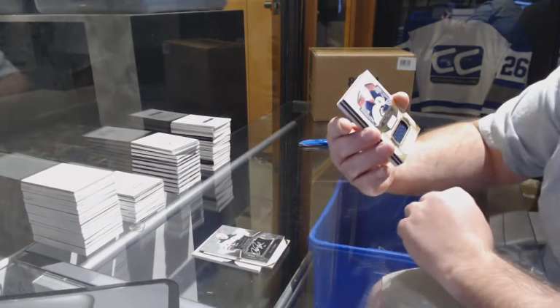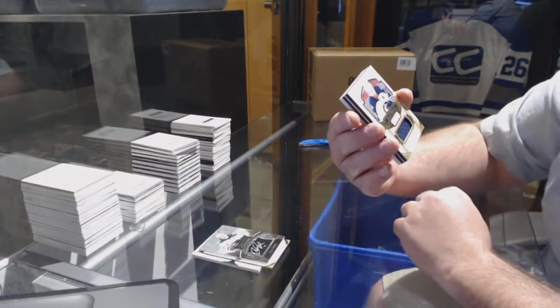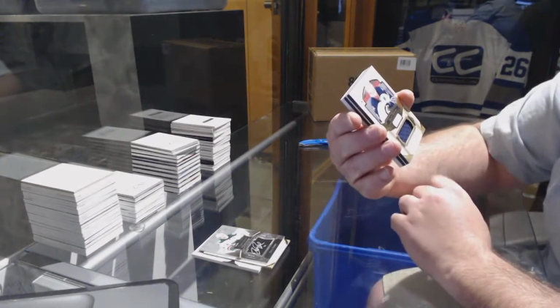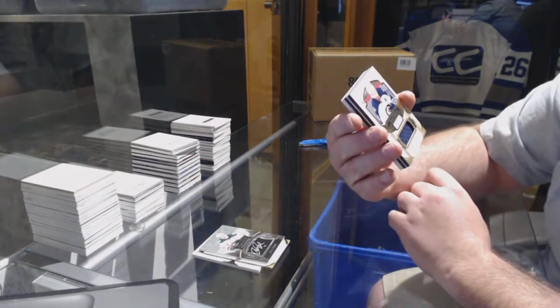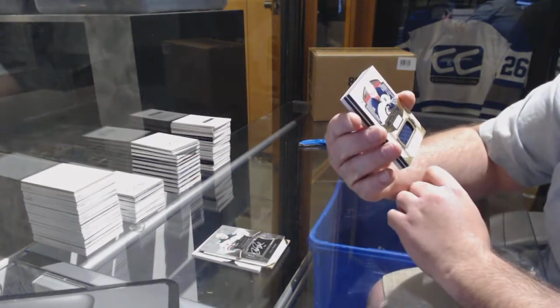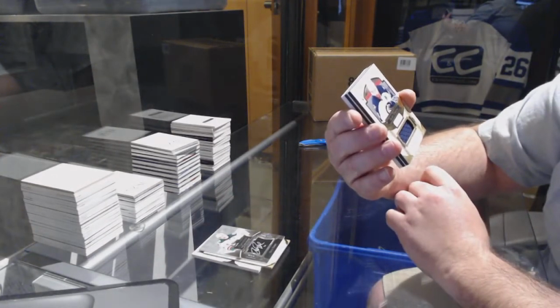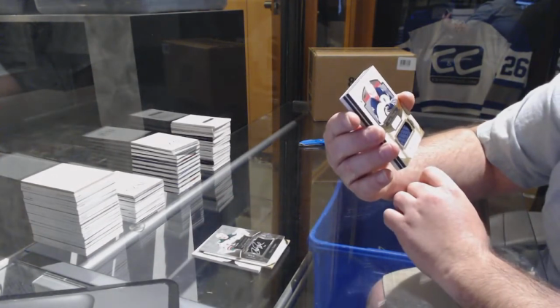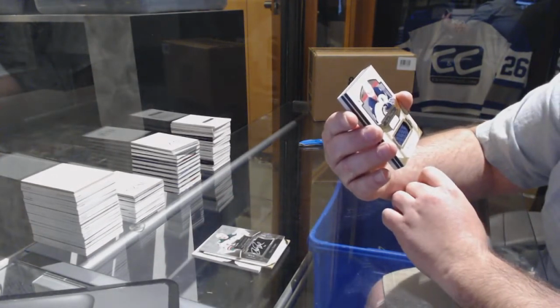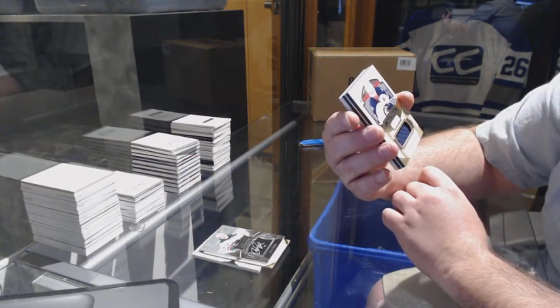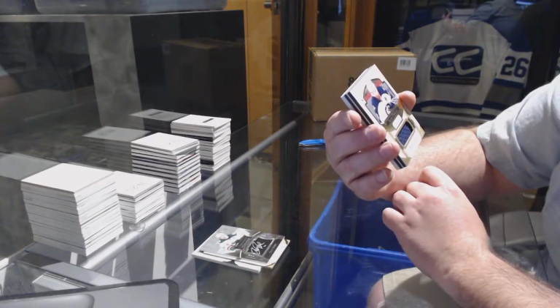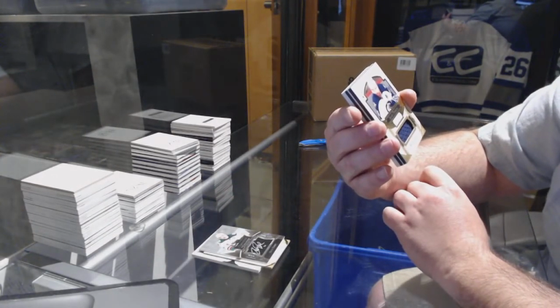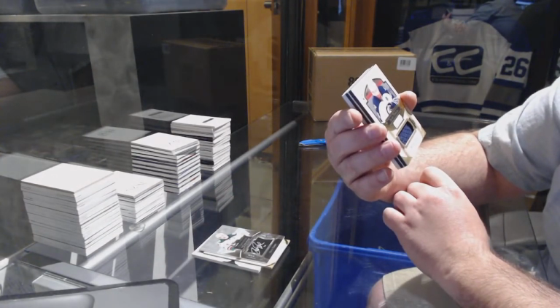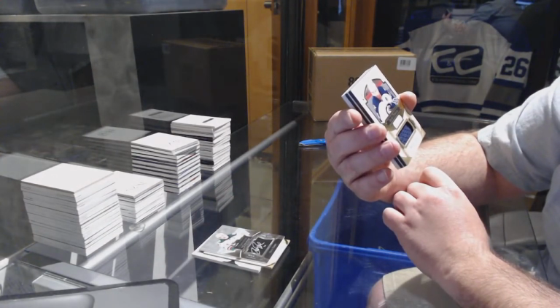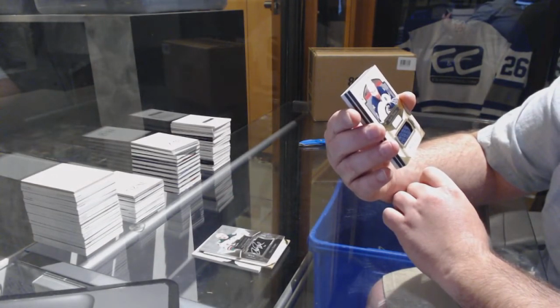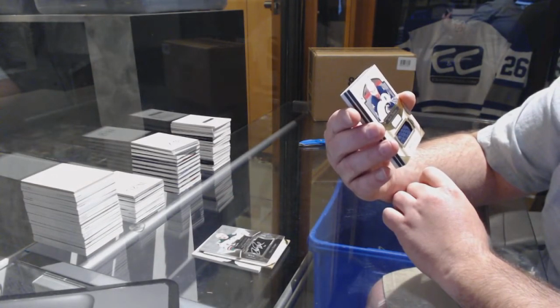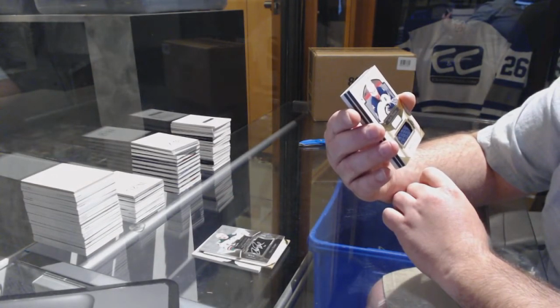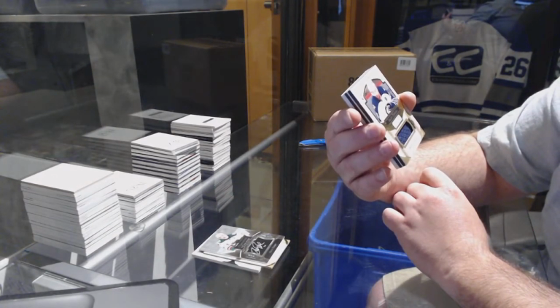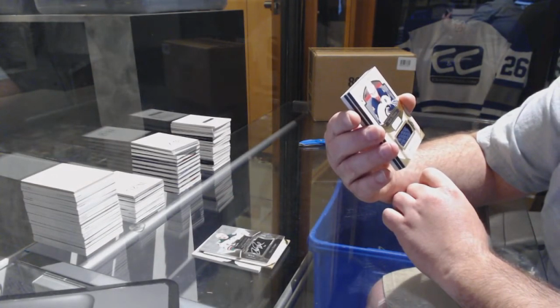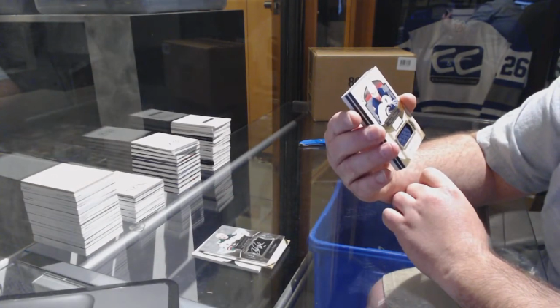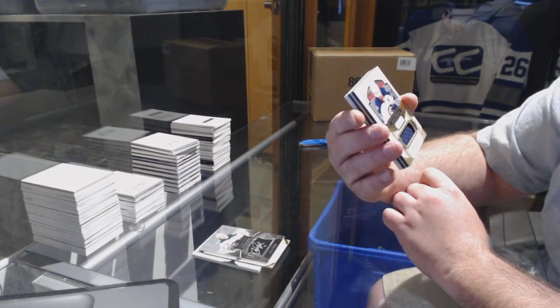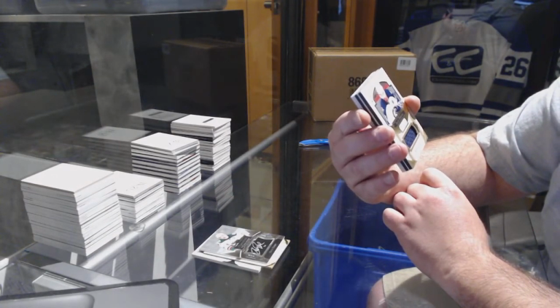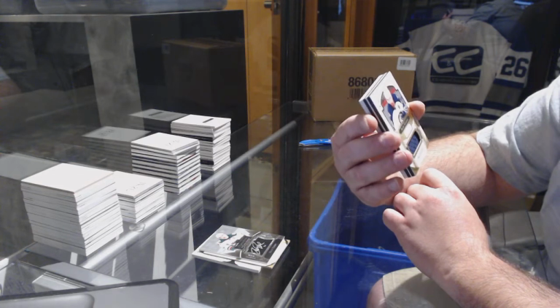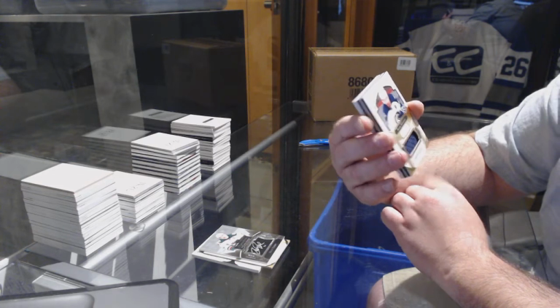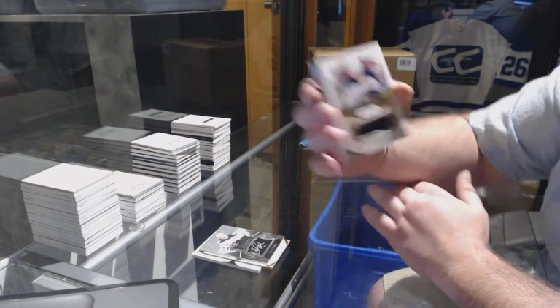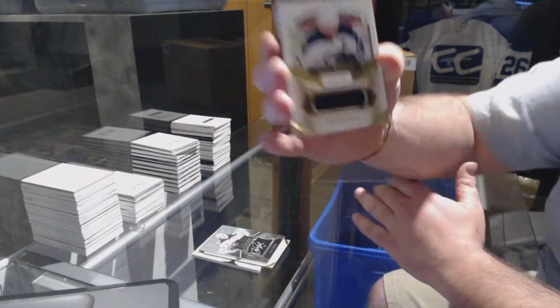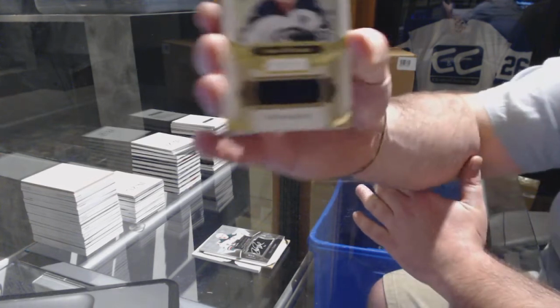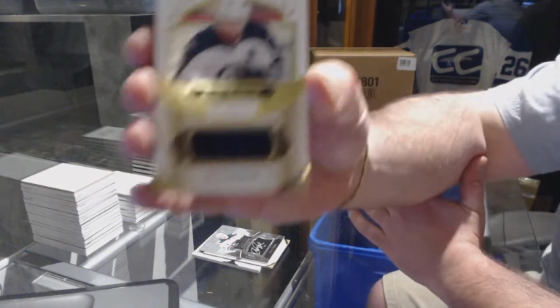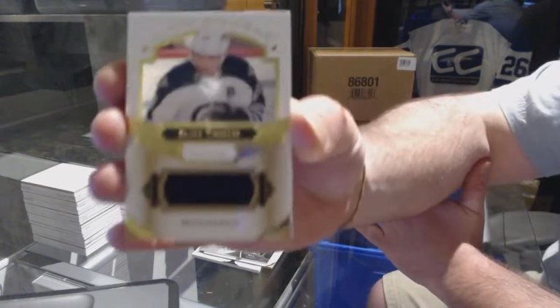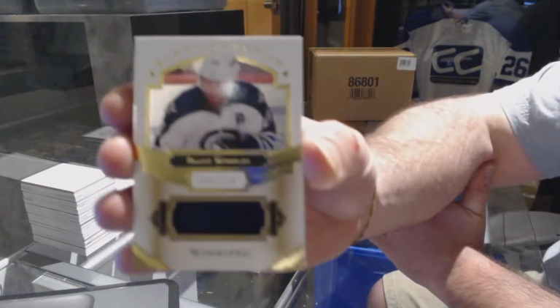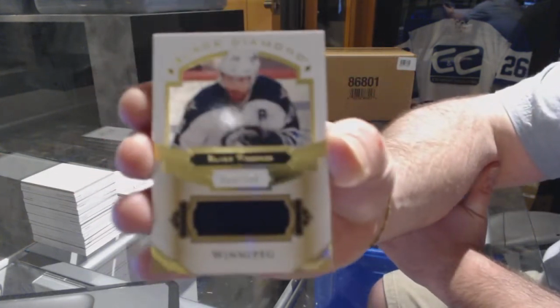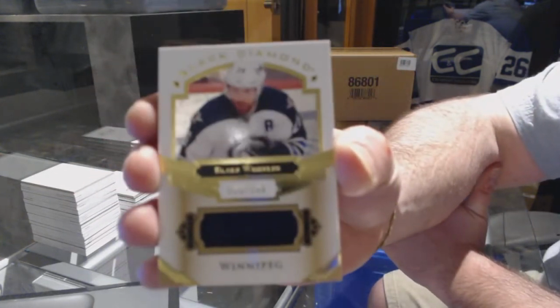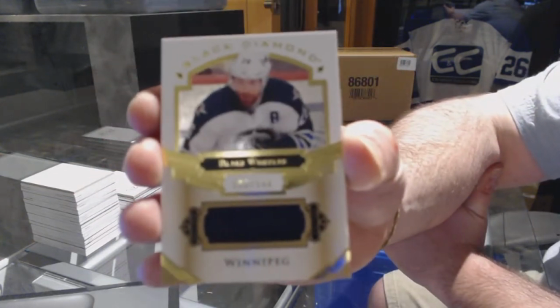Jersey out of 149 for the Winnipeg Jets — Blake Wheeler.